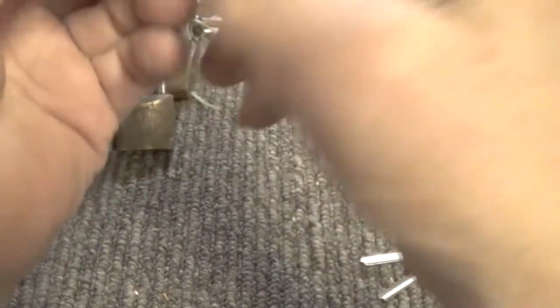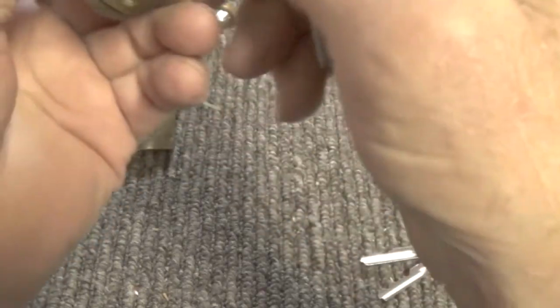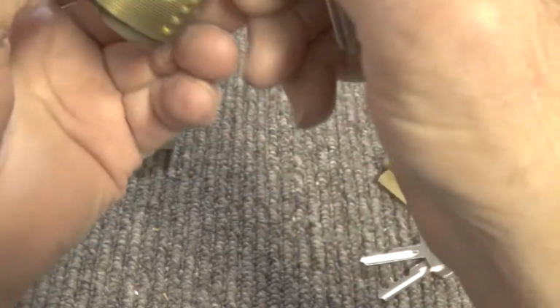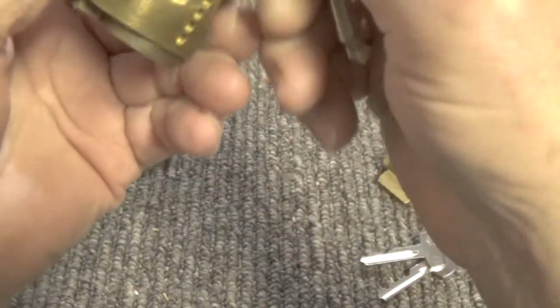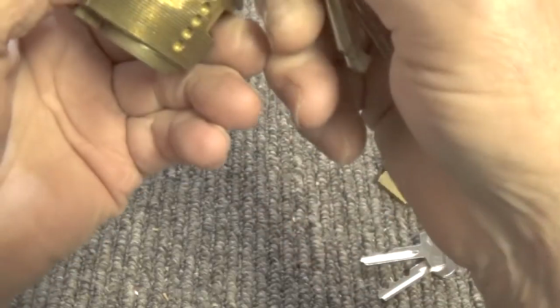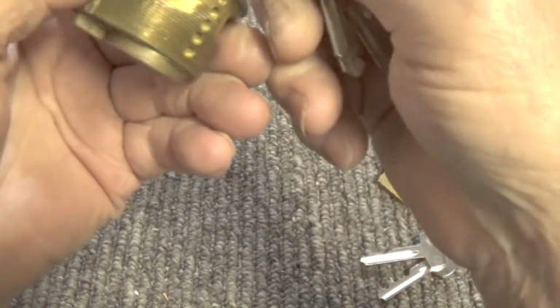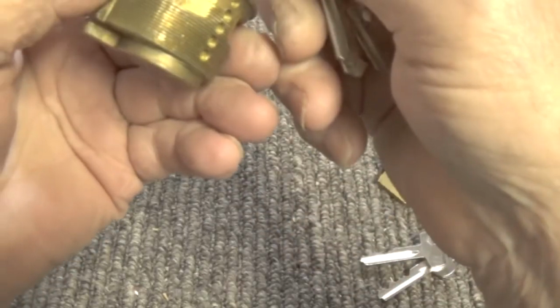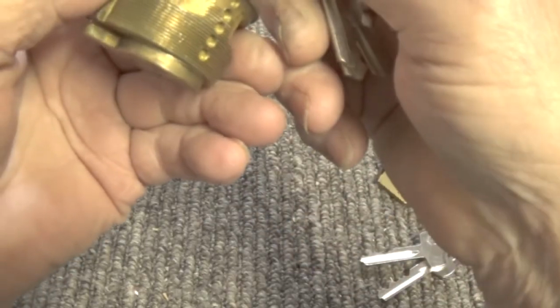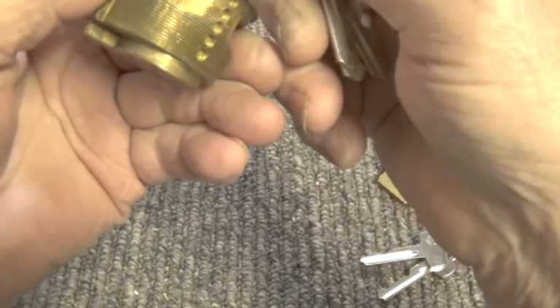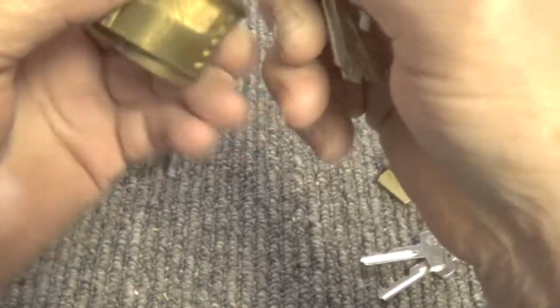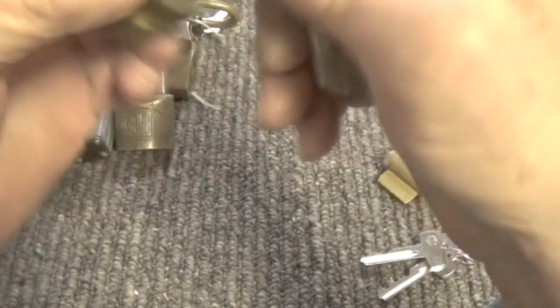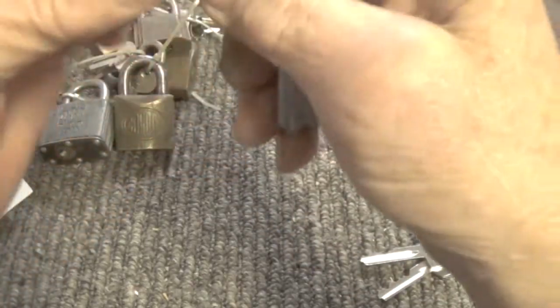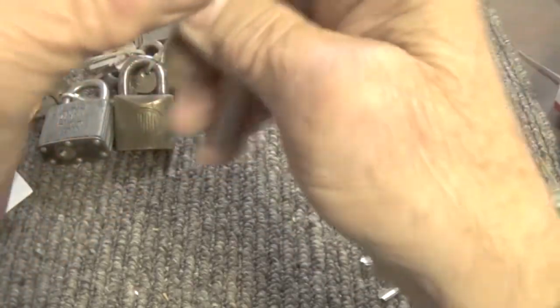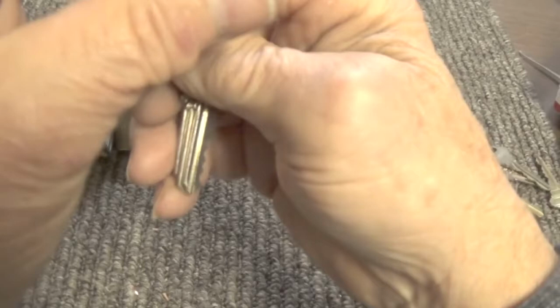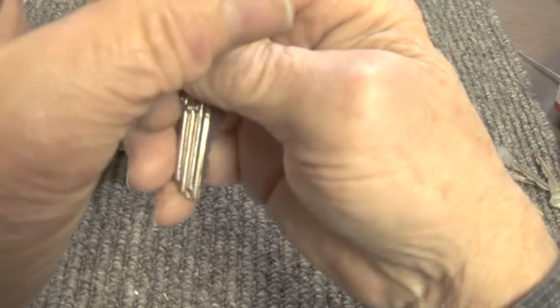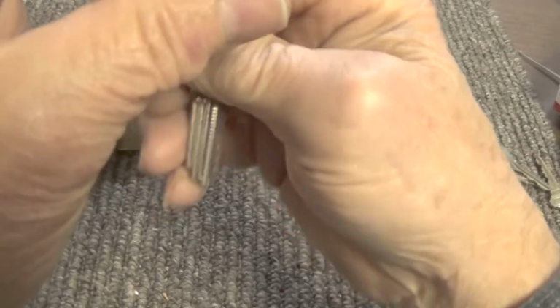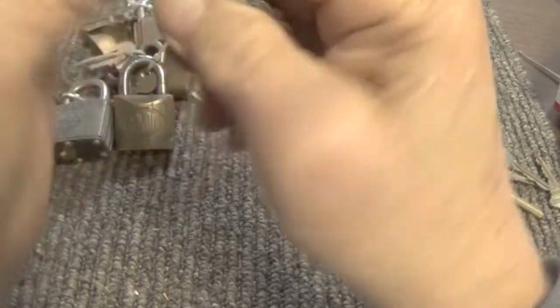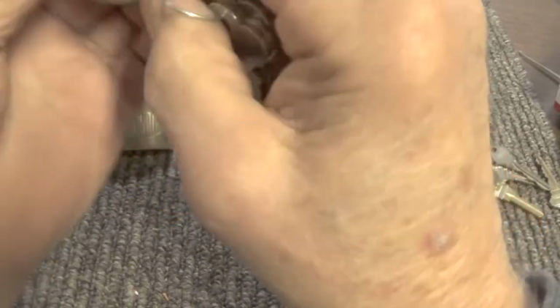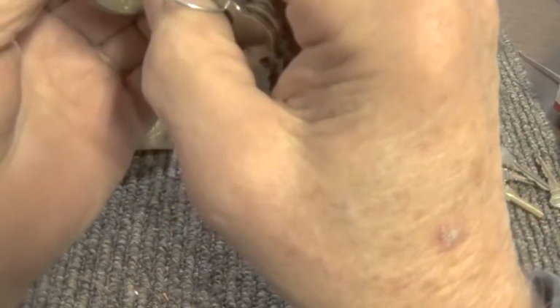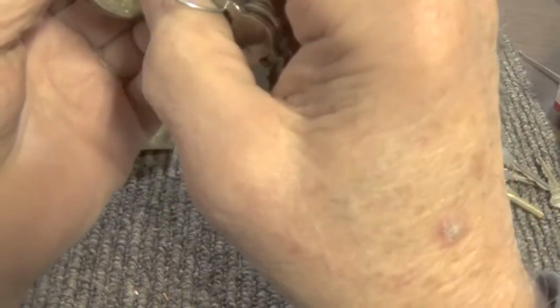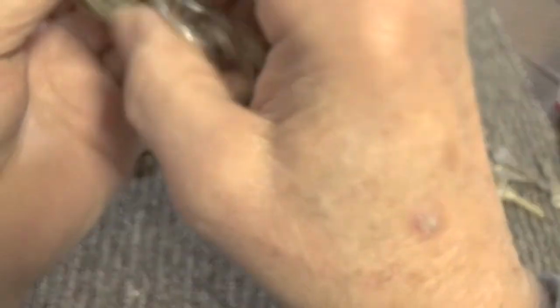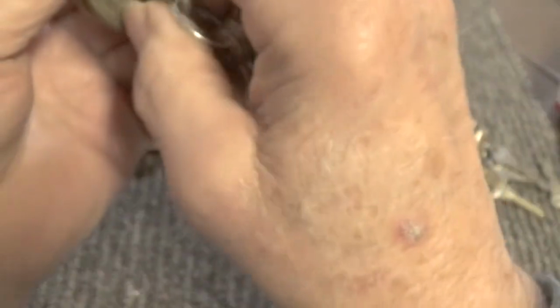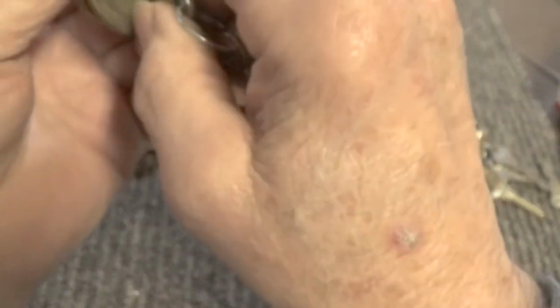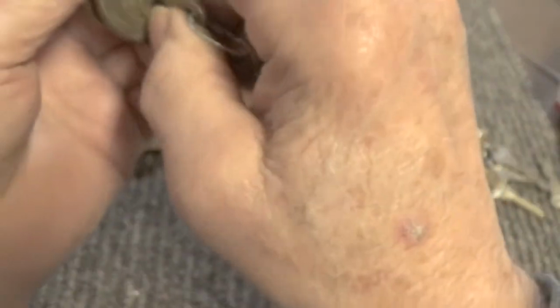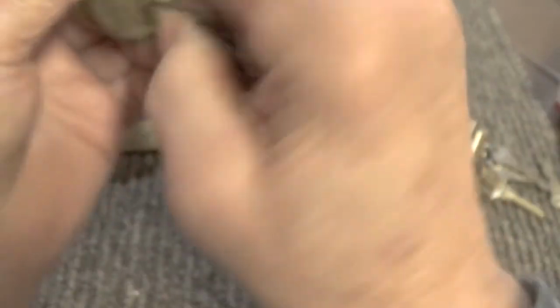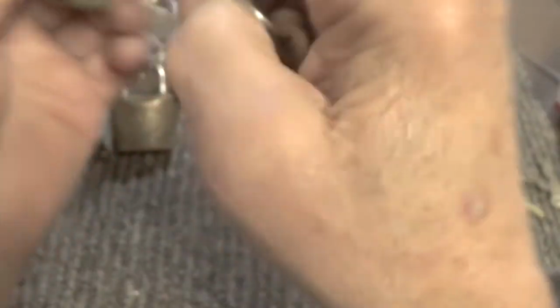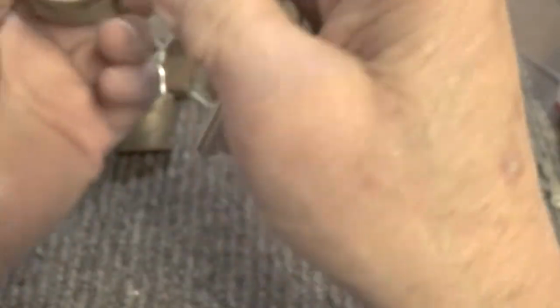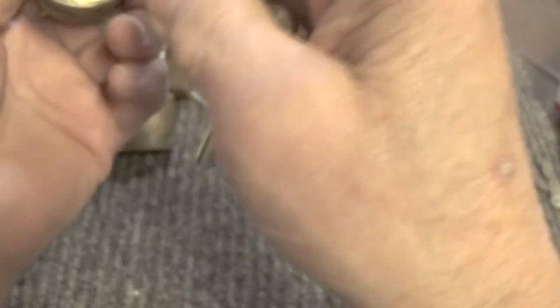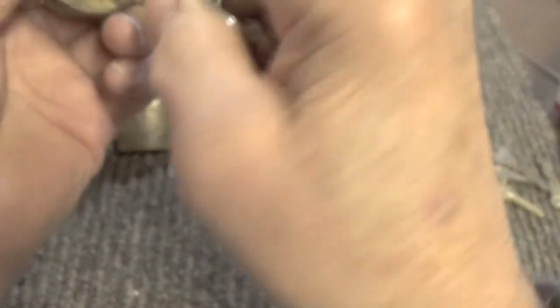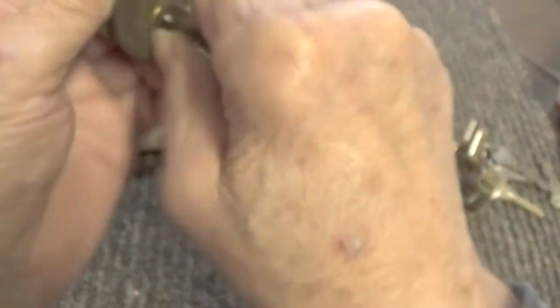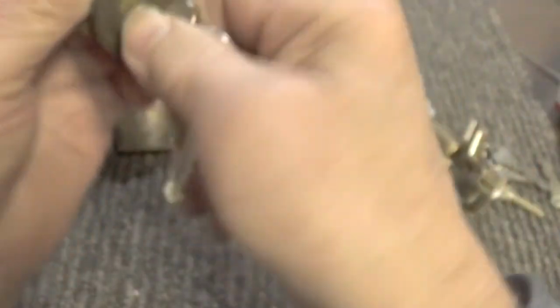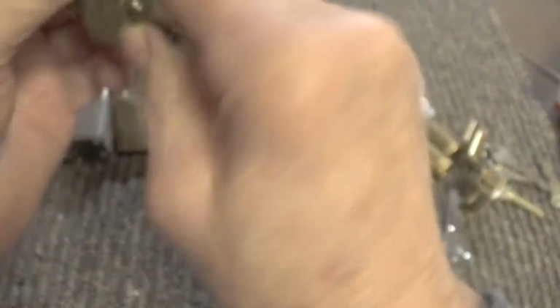I guess this is an ILCO lock of some type. The key does work.